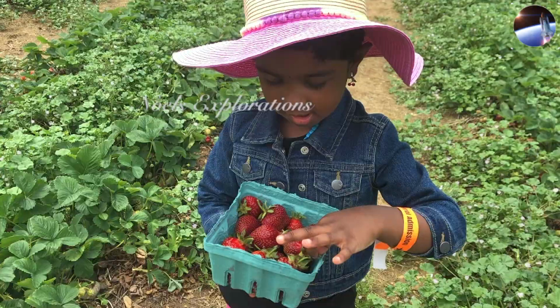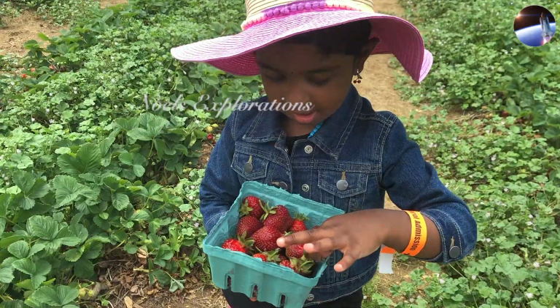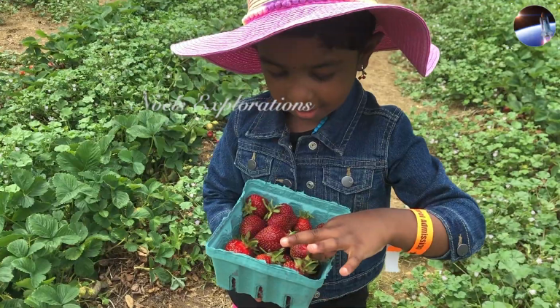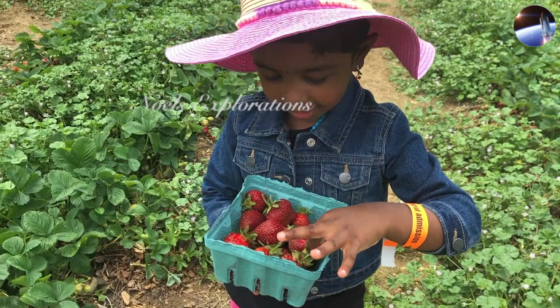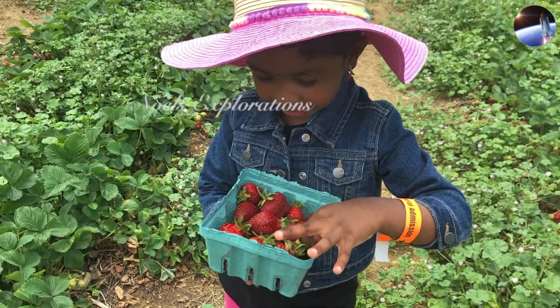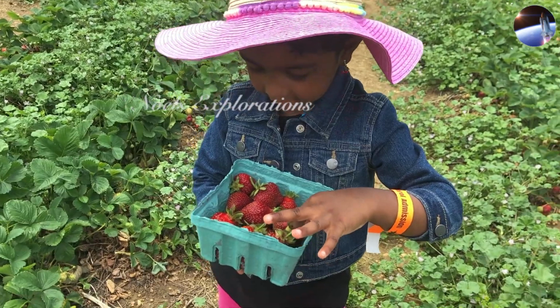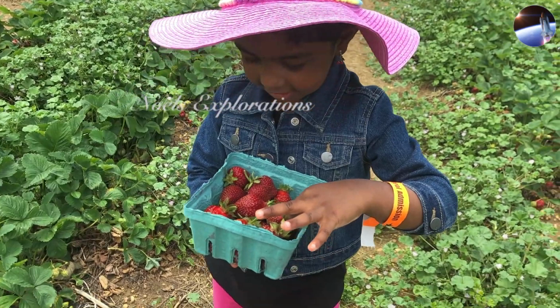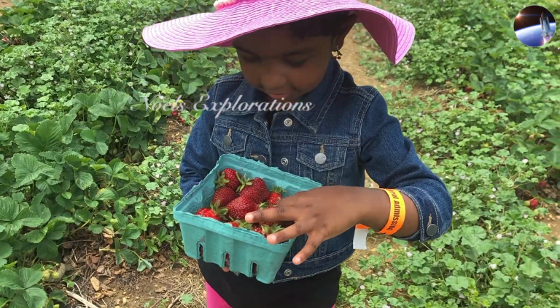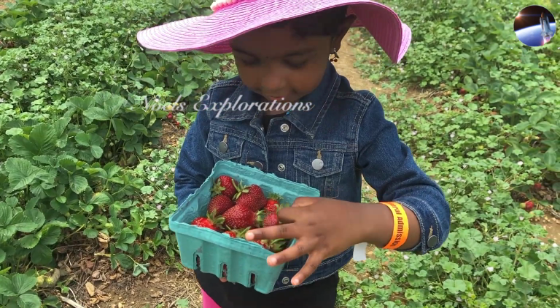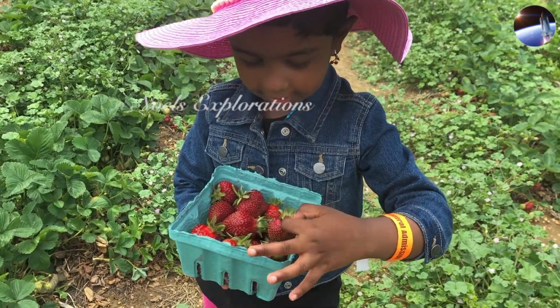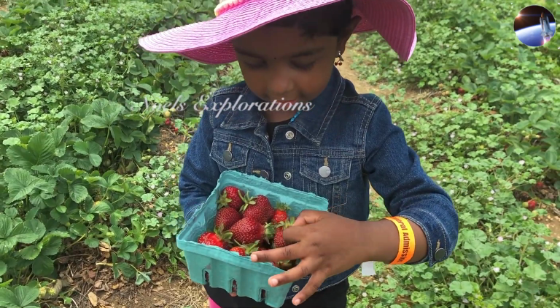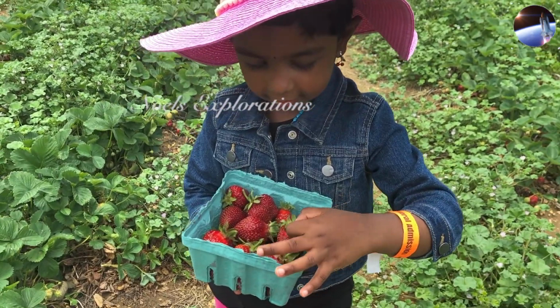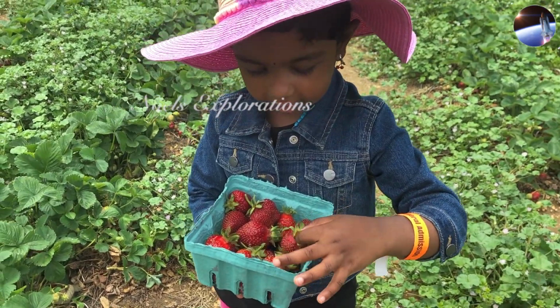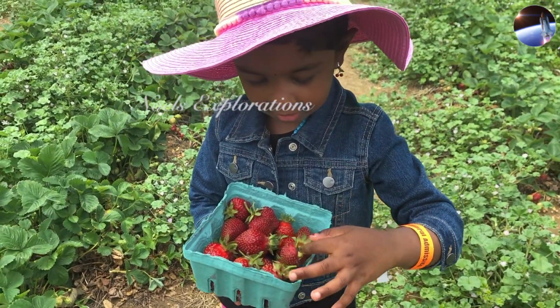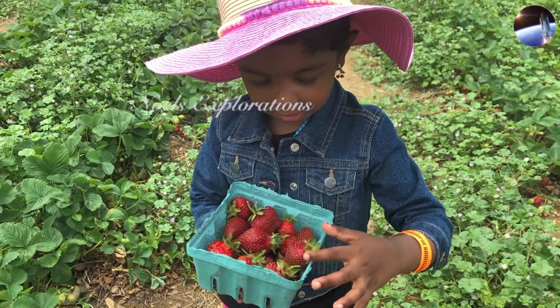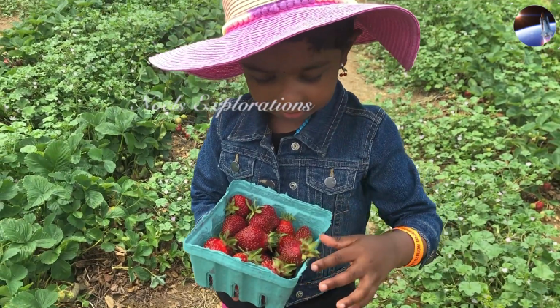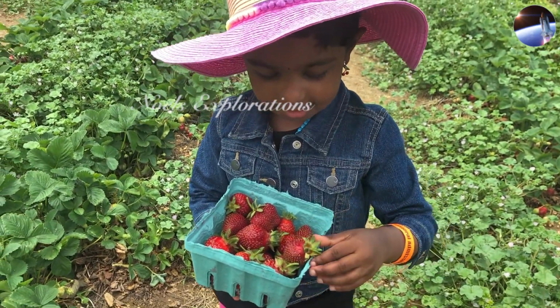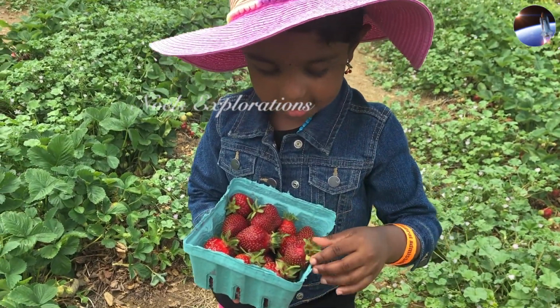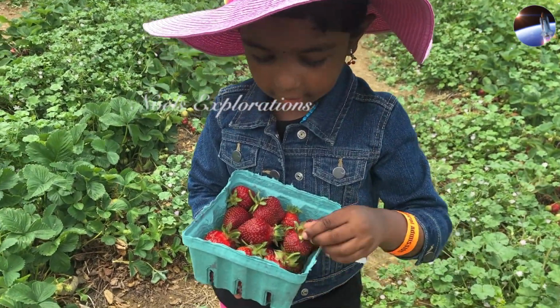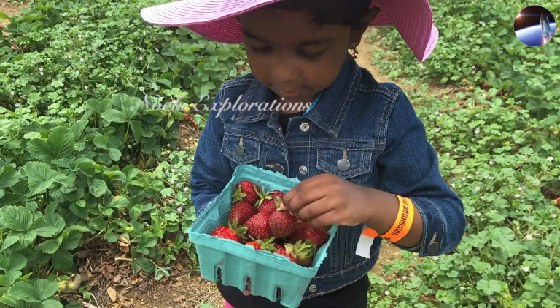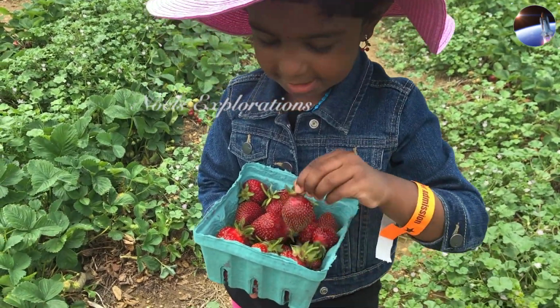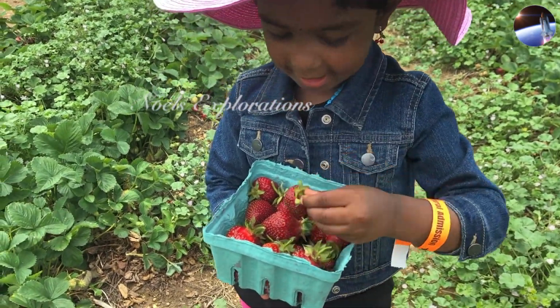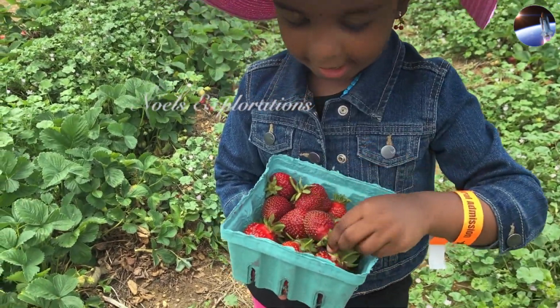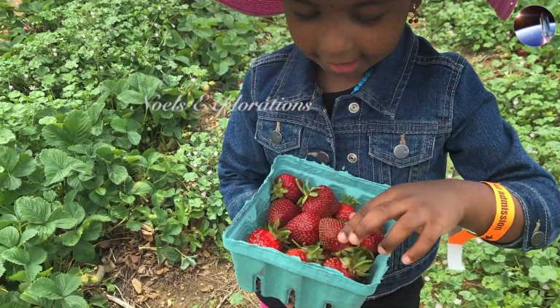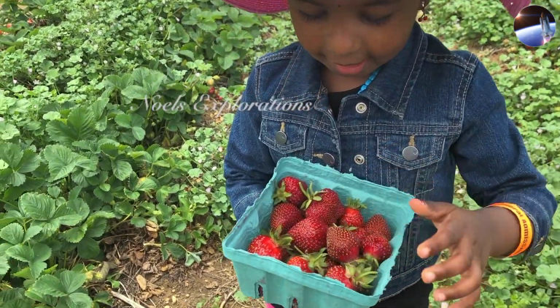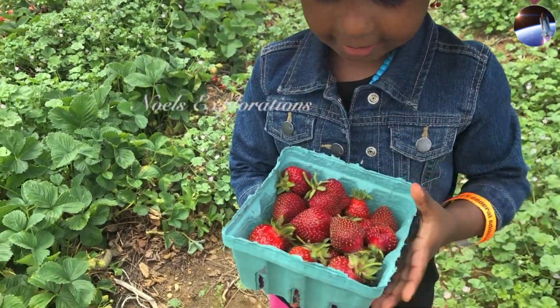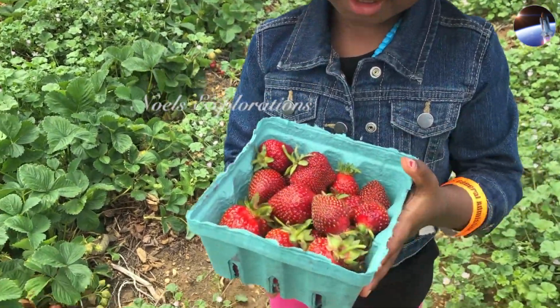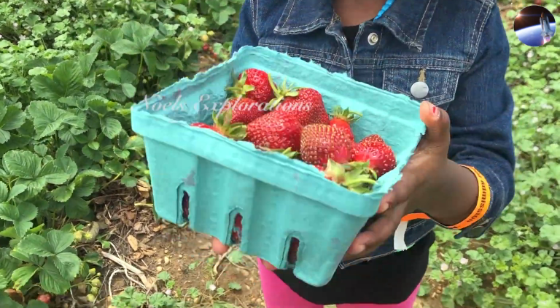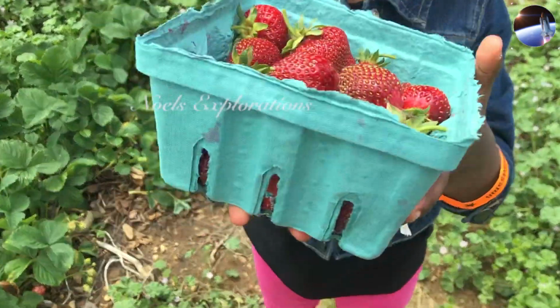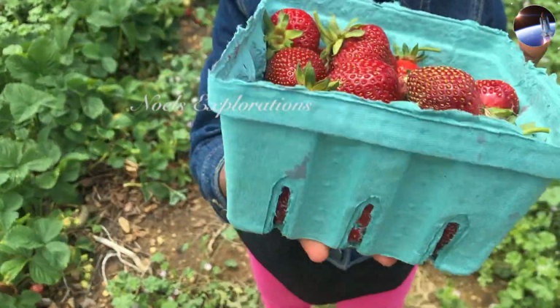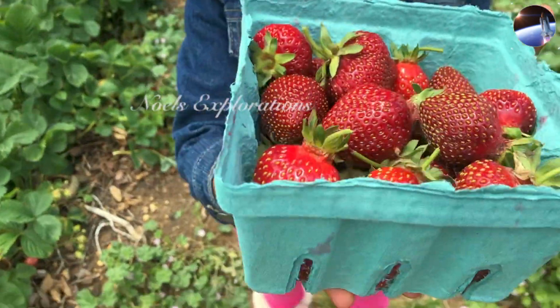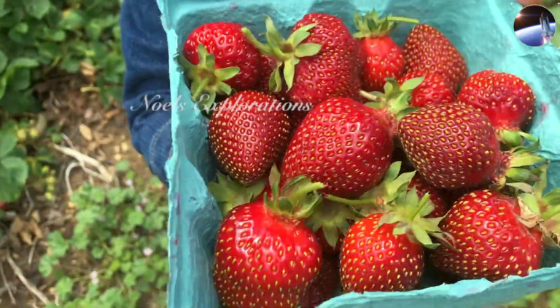And I've collected these strawberries and they look like this.